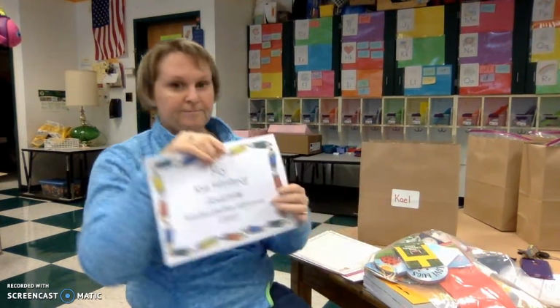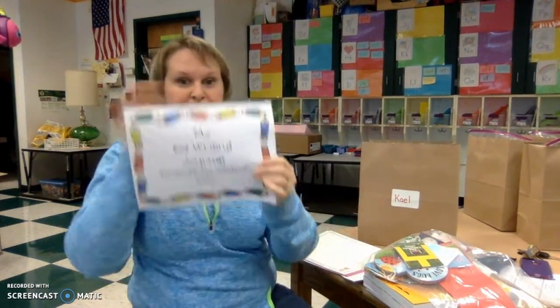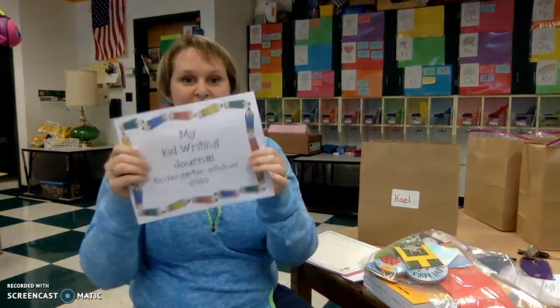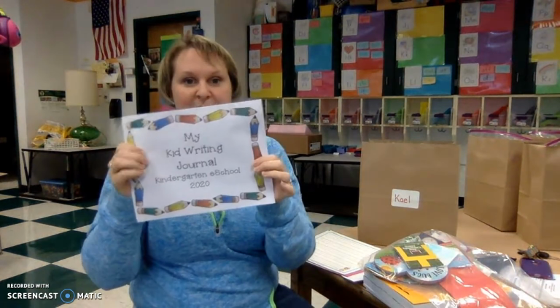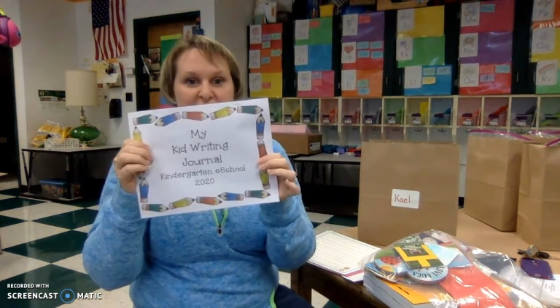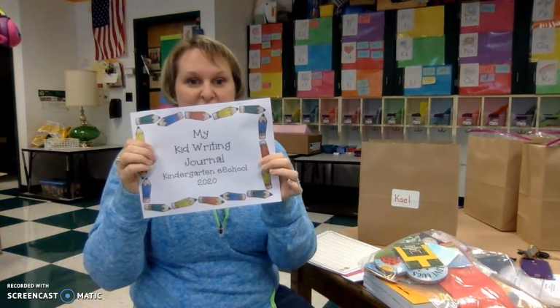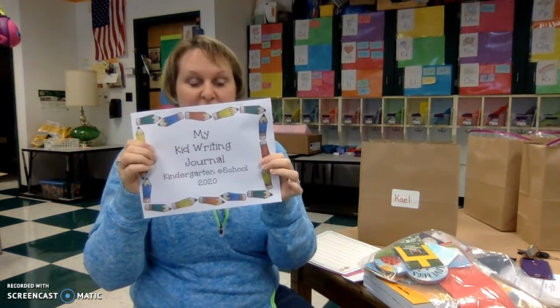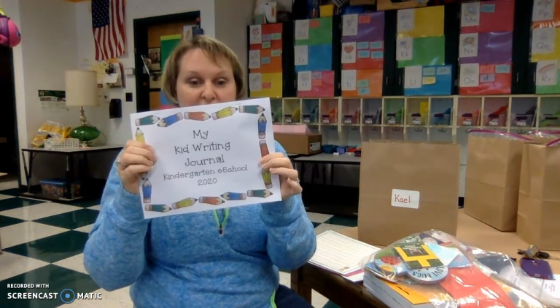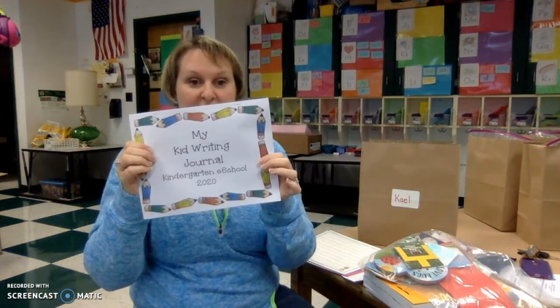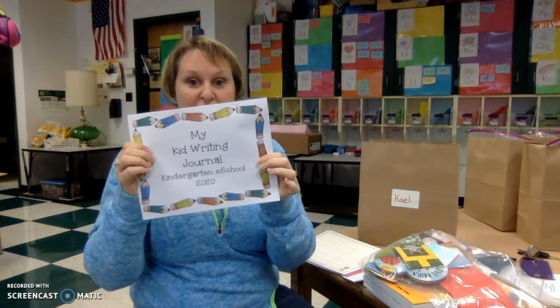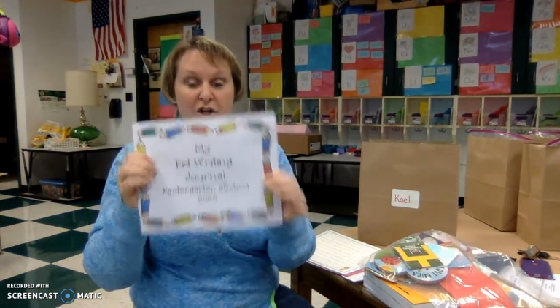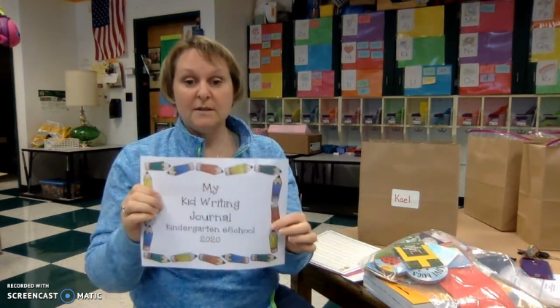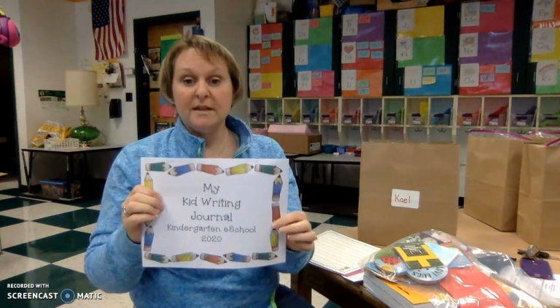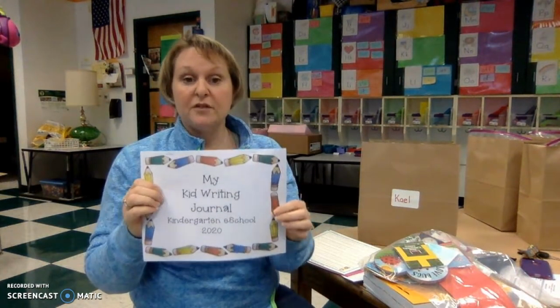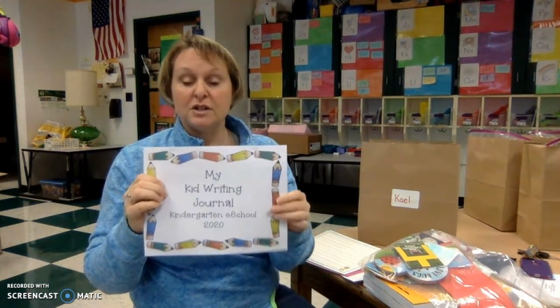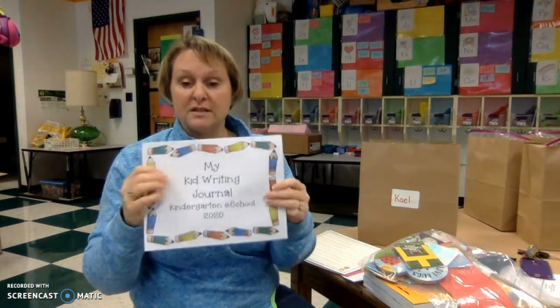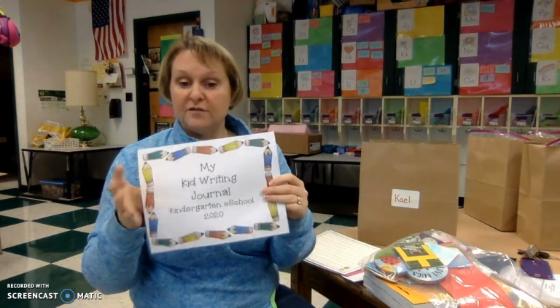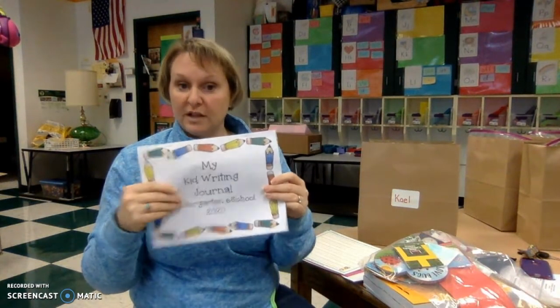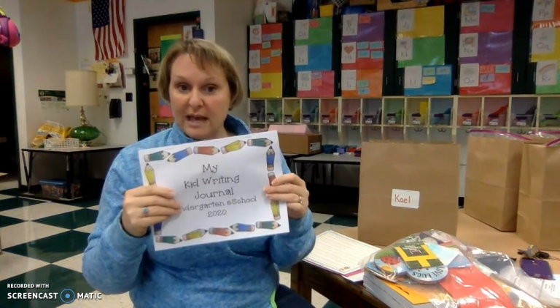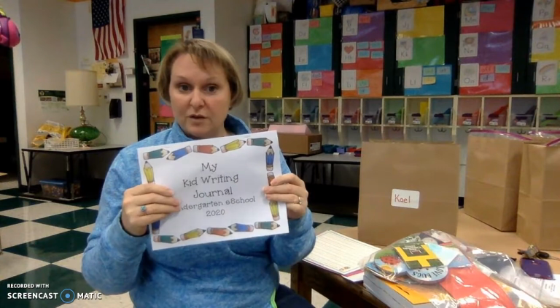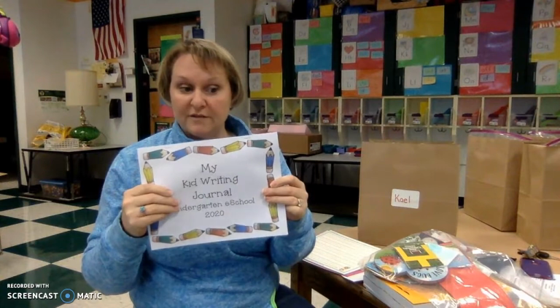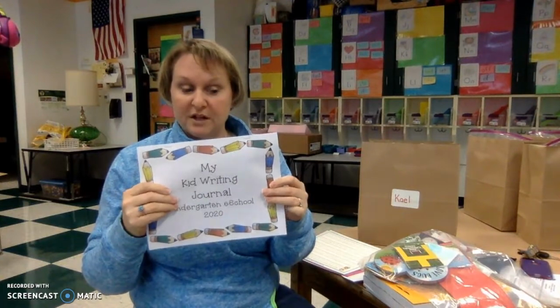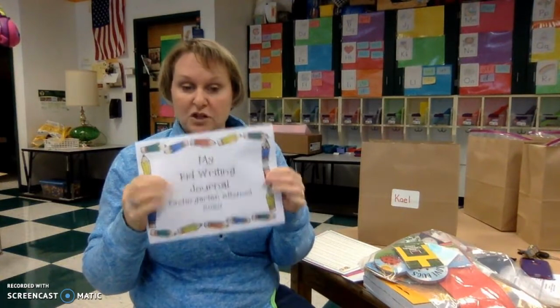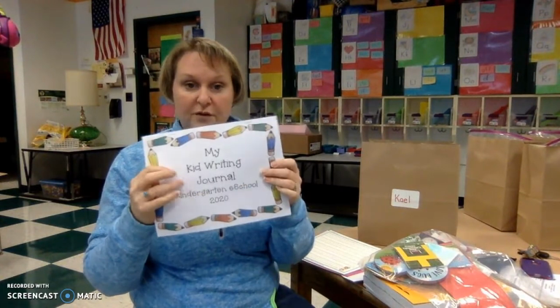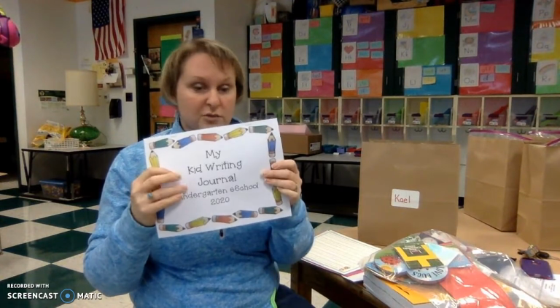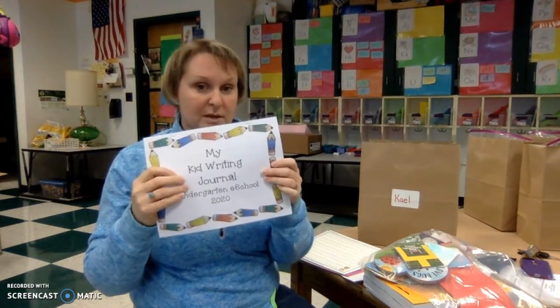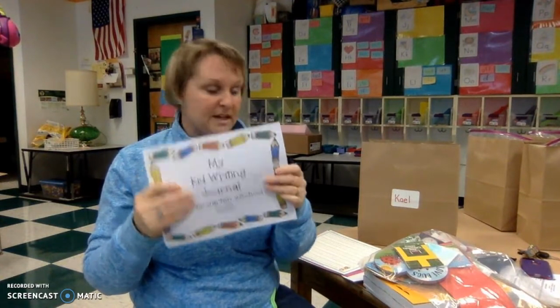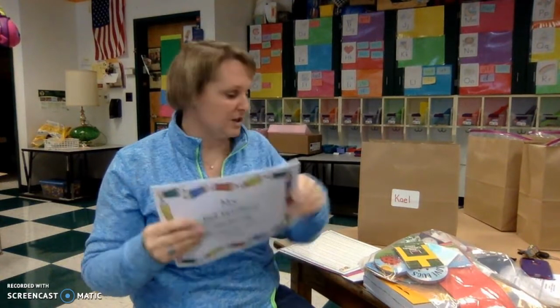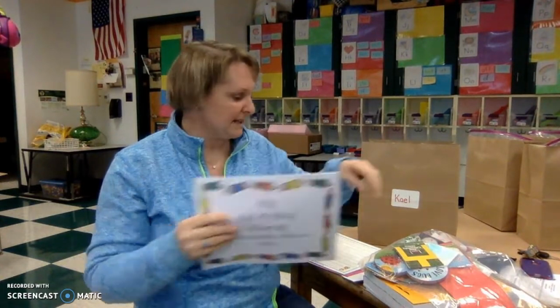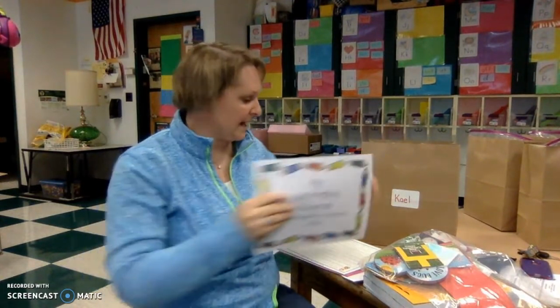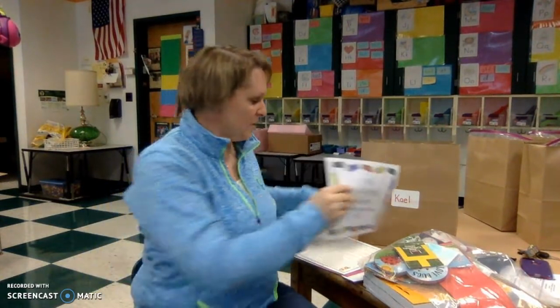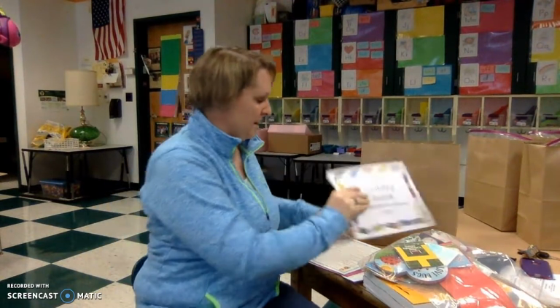Then there's a new kid writing journal. If yours isn't full yet, you can finish your first one, but here's a second one.